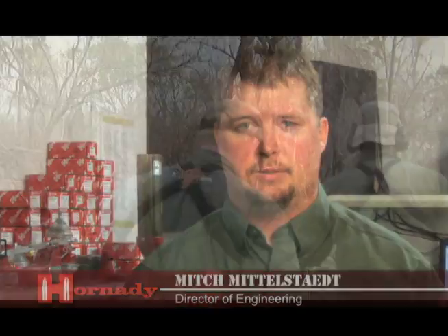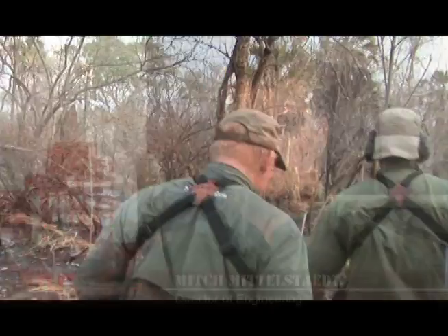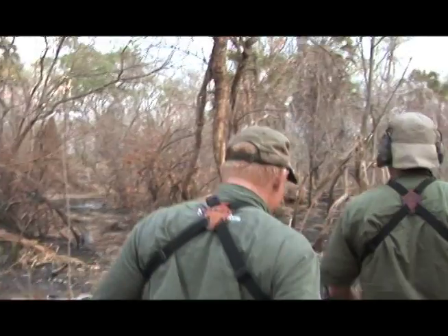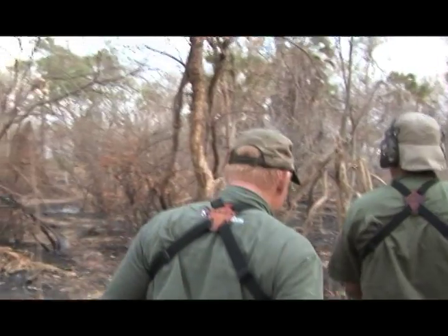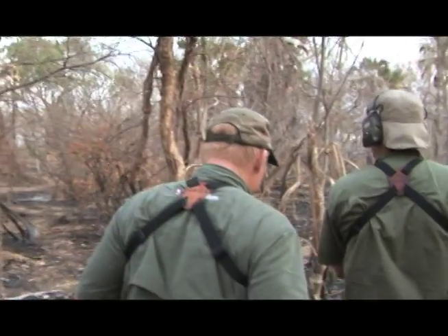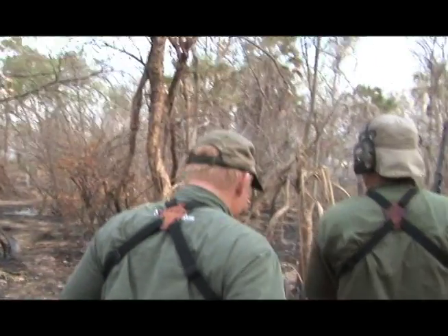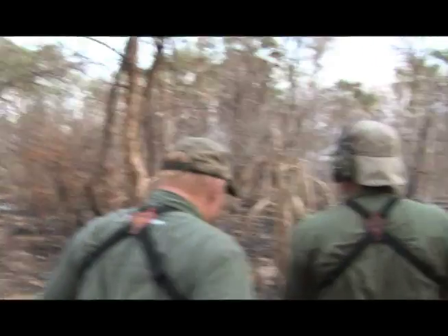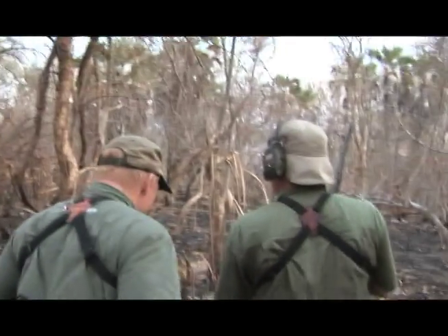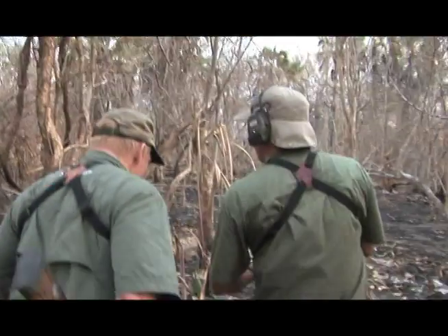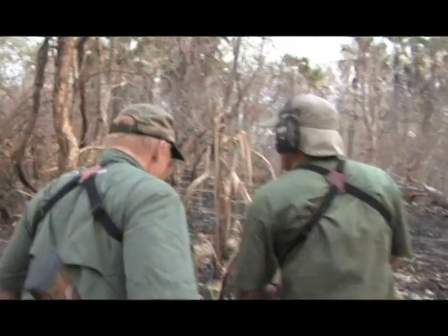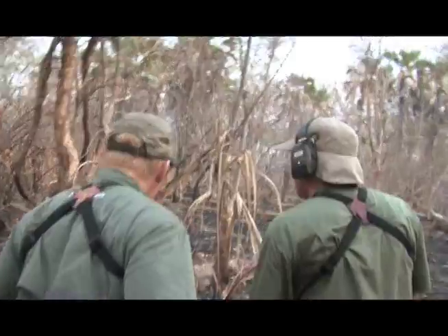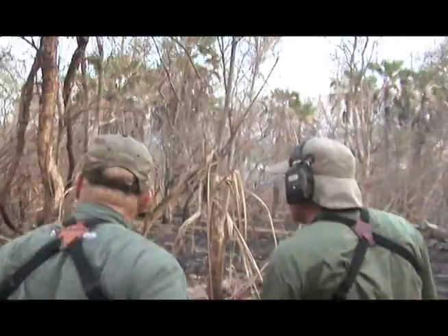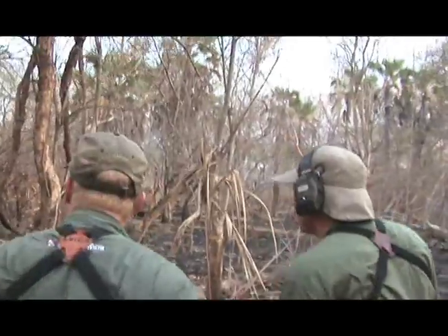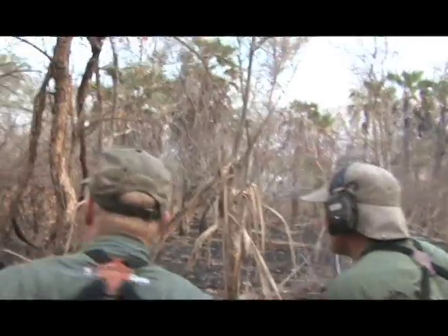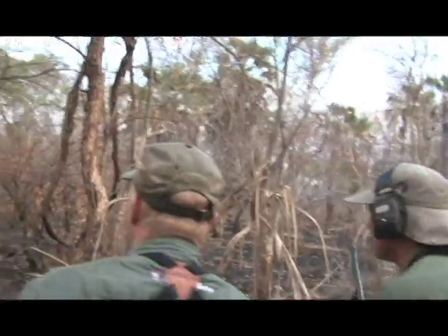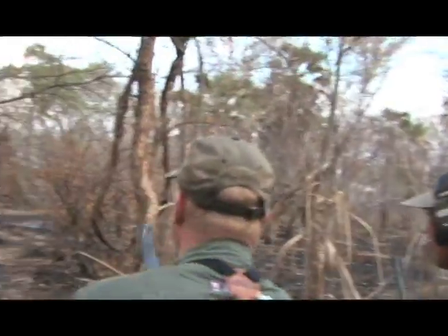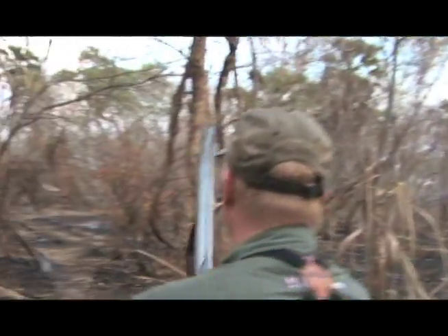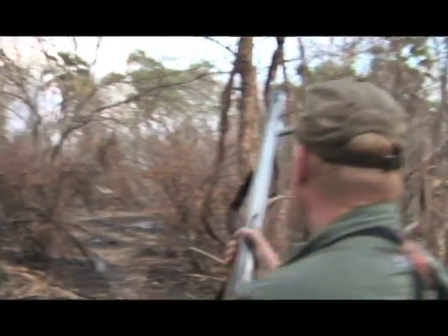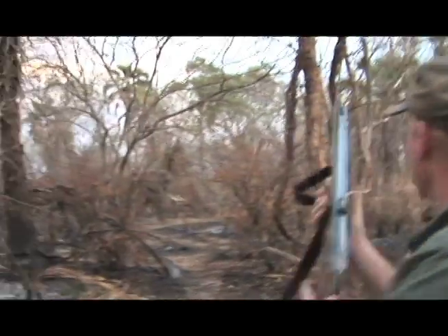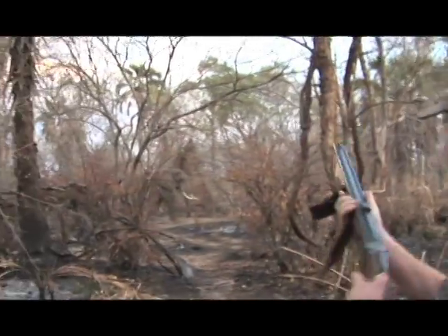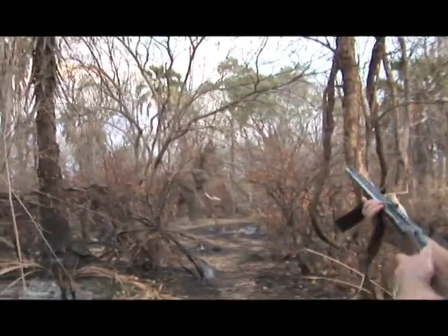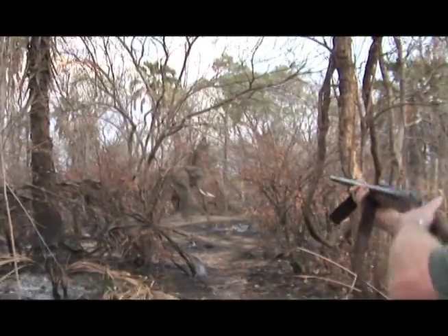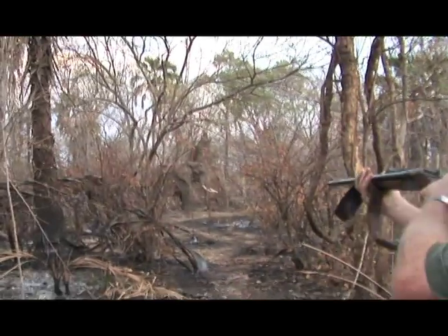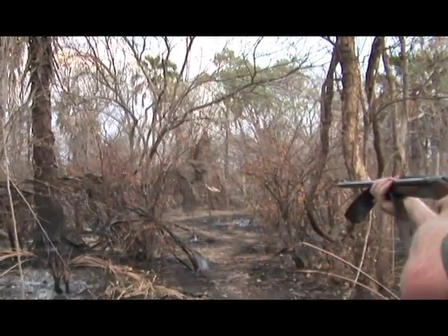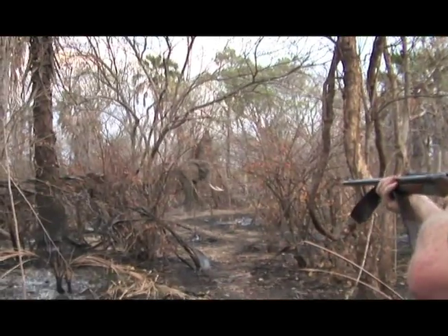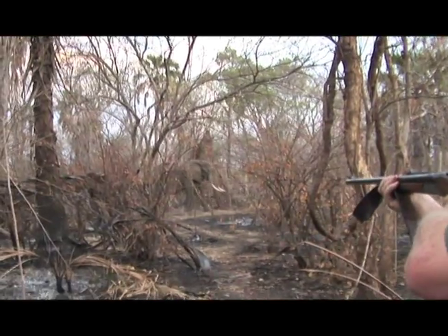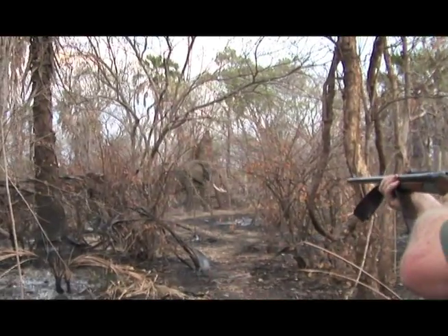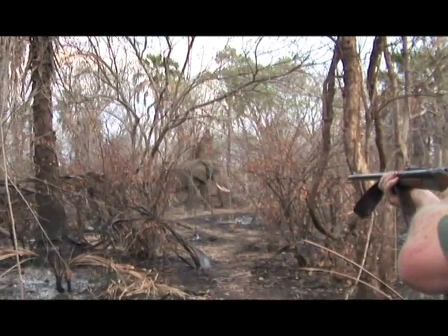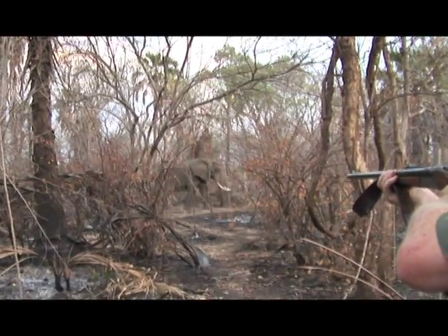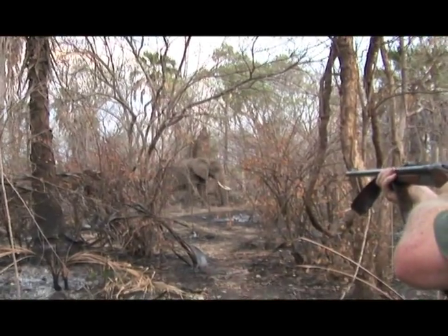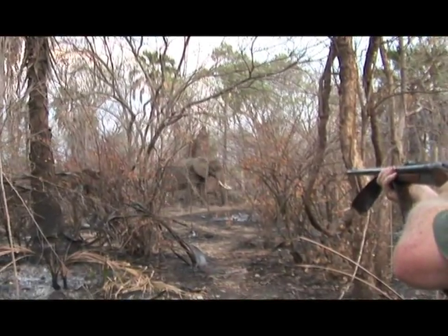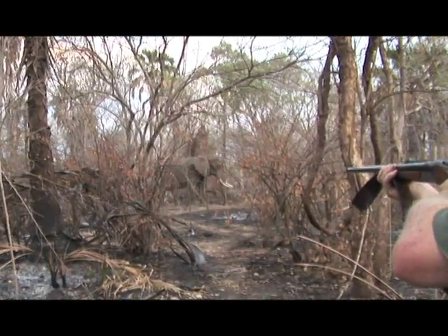Craig Boddington discovered the power of this cartridge on a recent elephant hunt in Botswana, Africa.